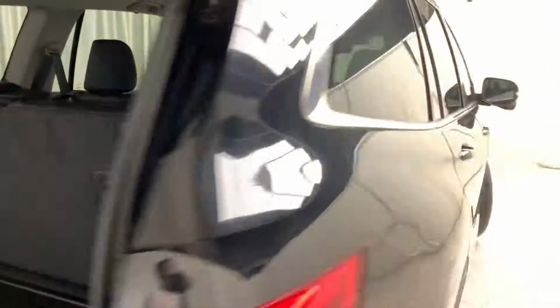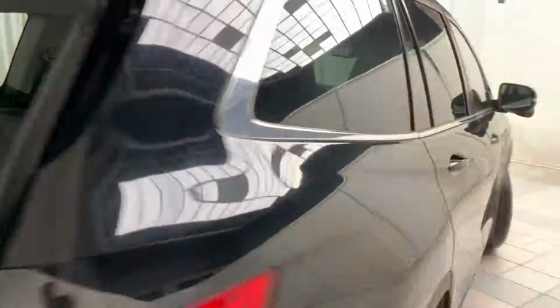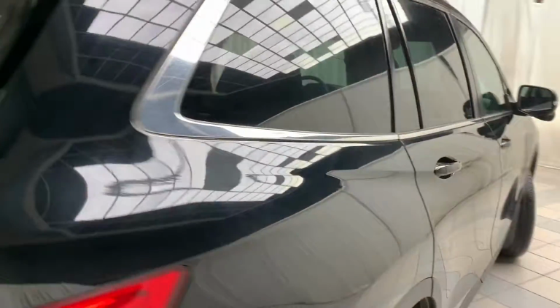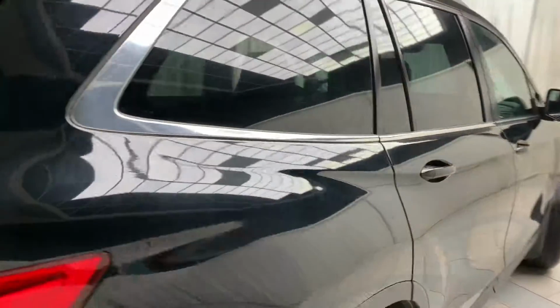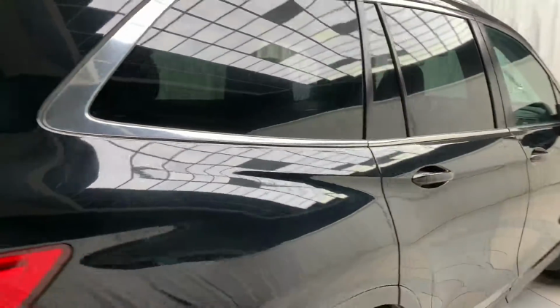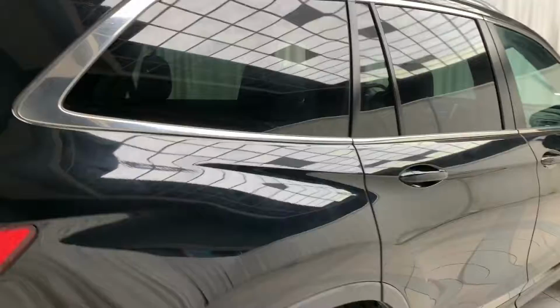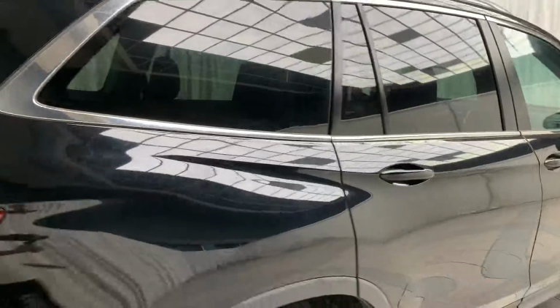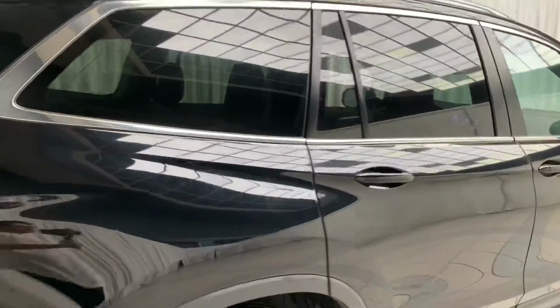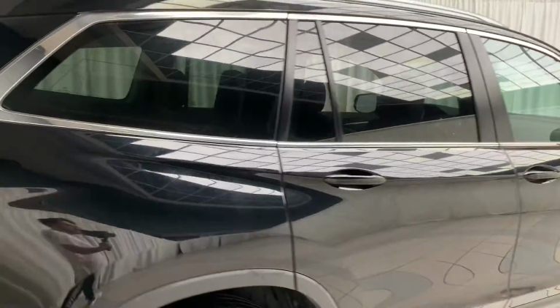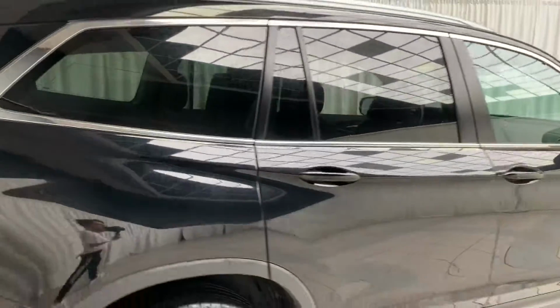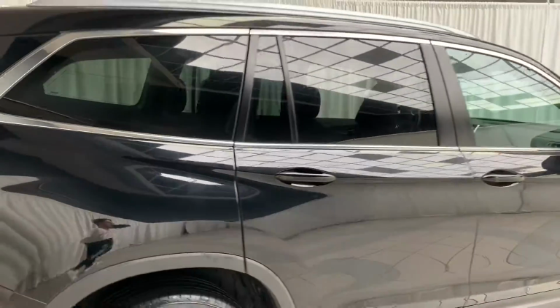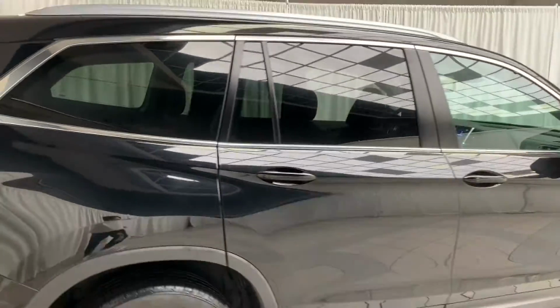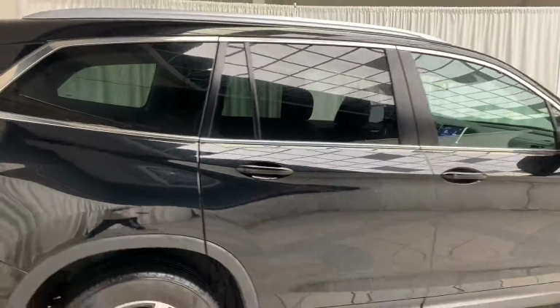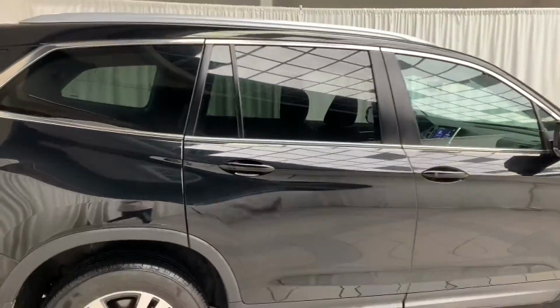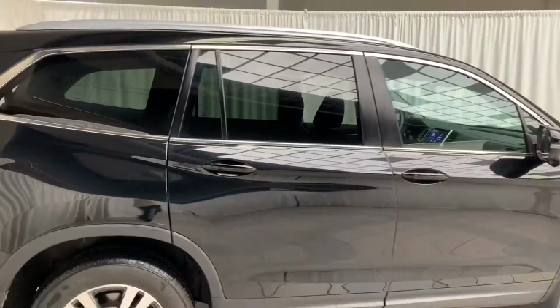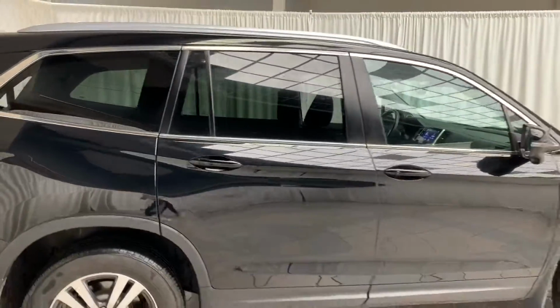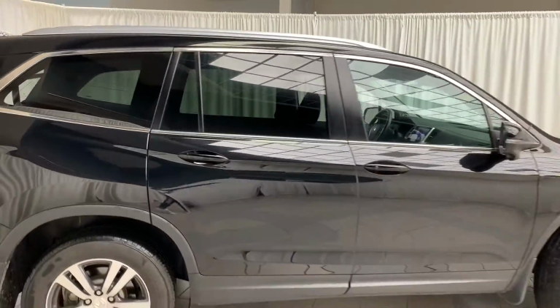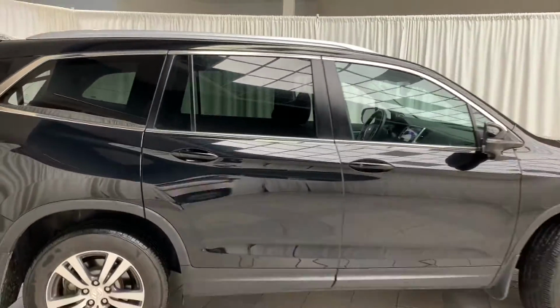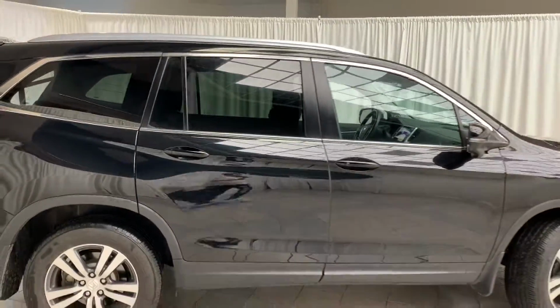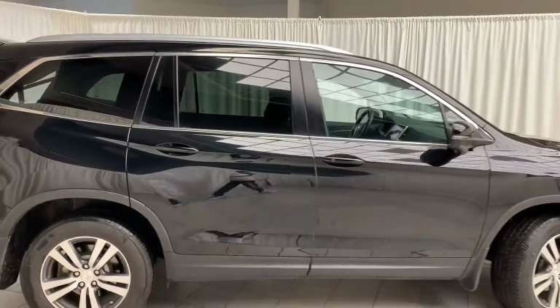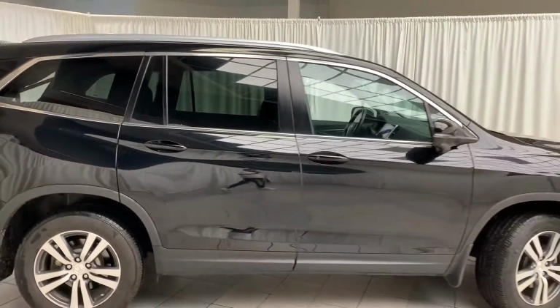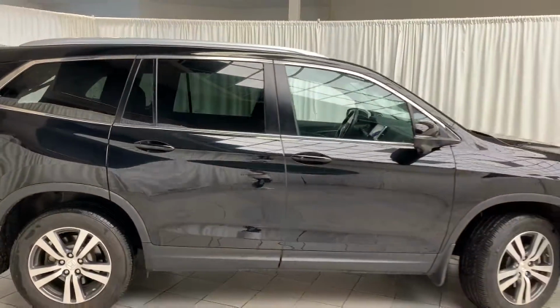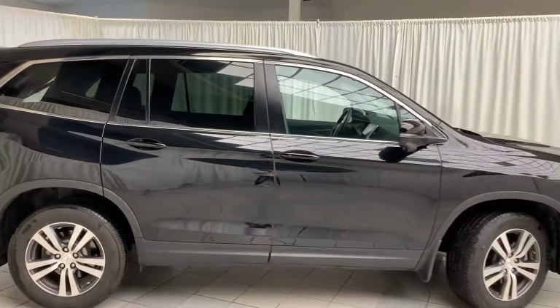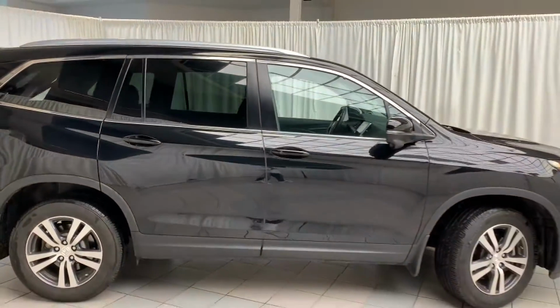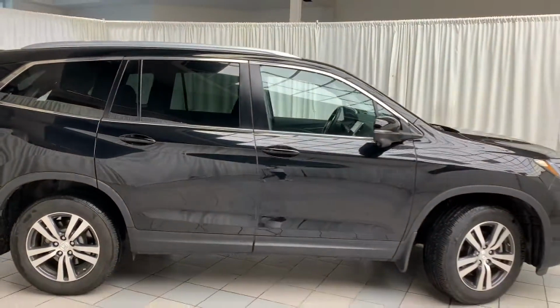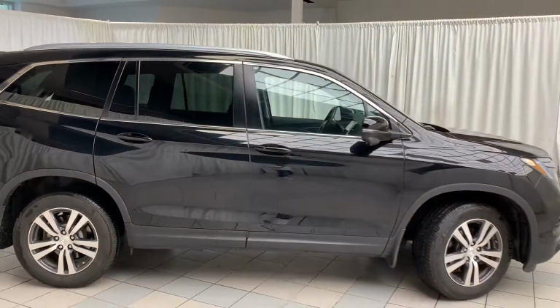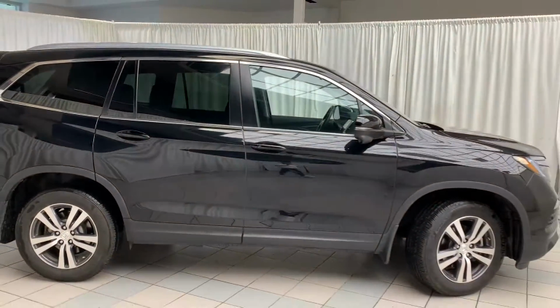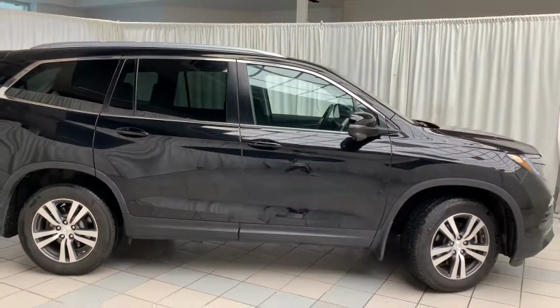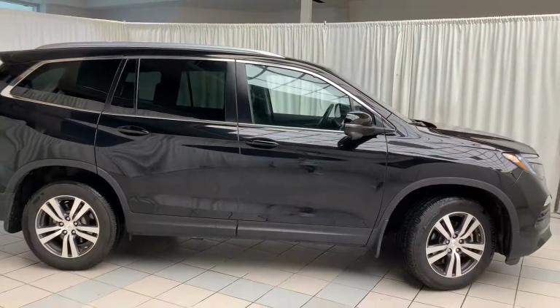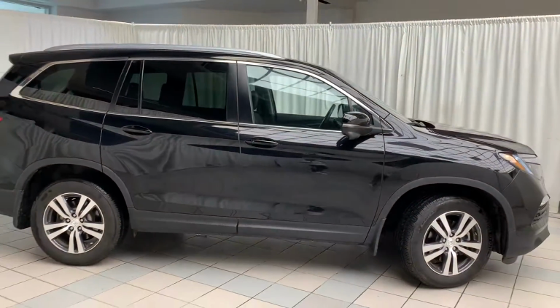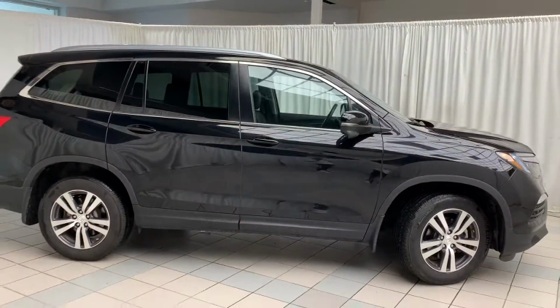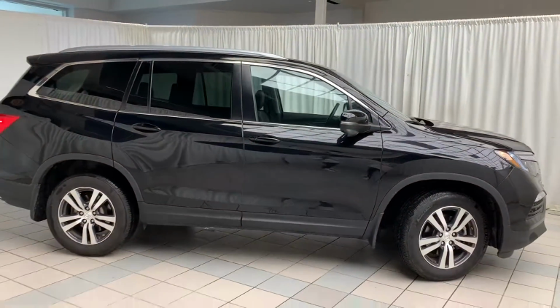And there you have the 2018 Honda Pilot. To book a test drive, click, call, or come on down to Scarborough Toyota.